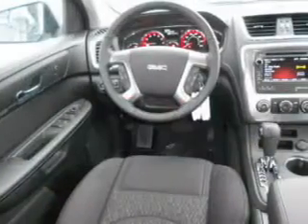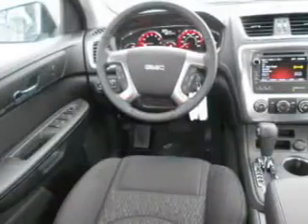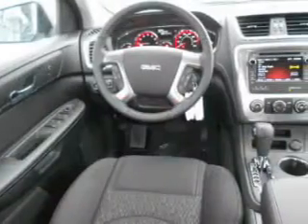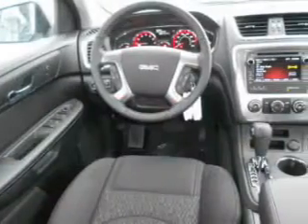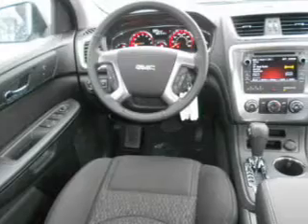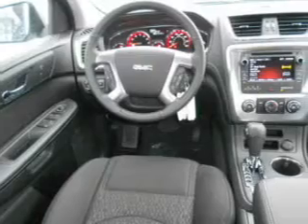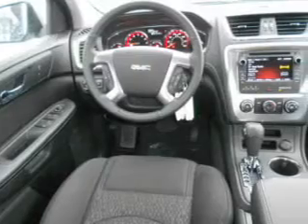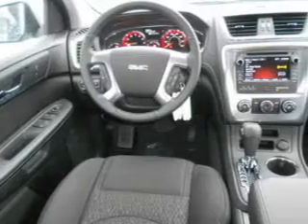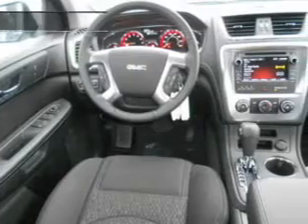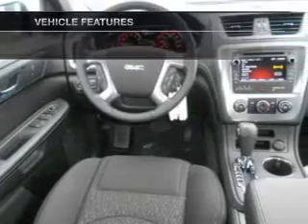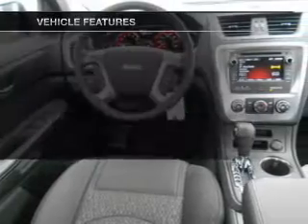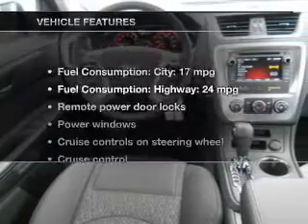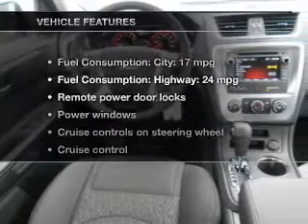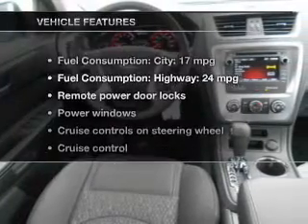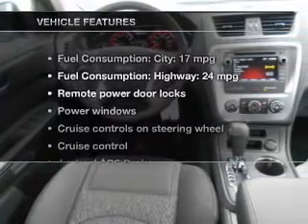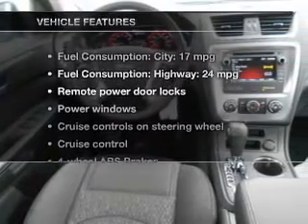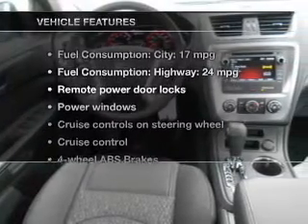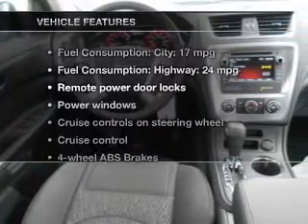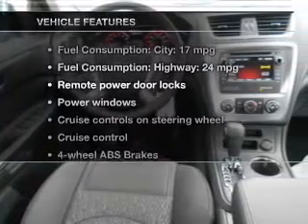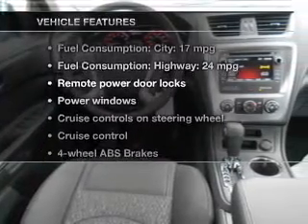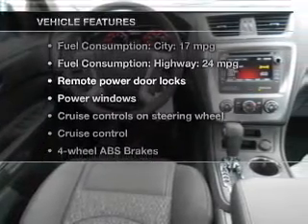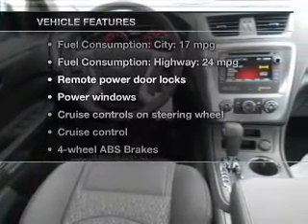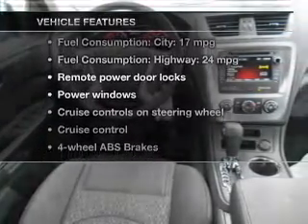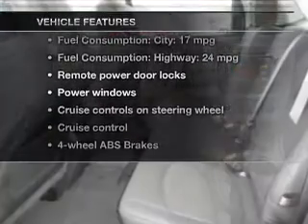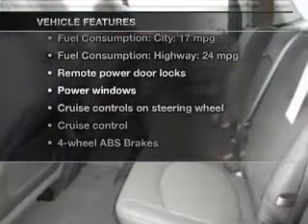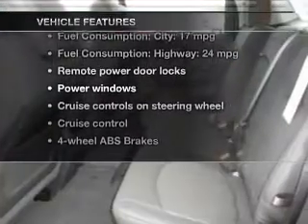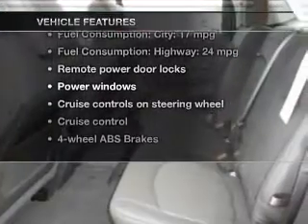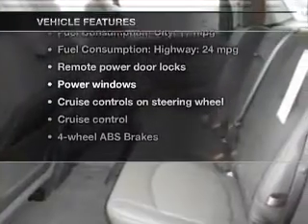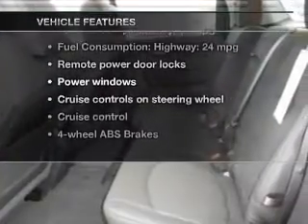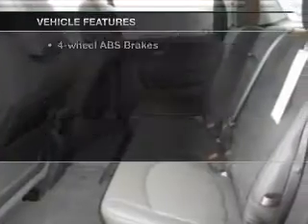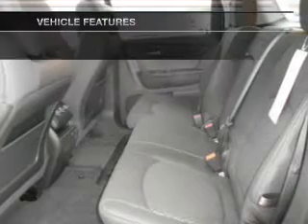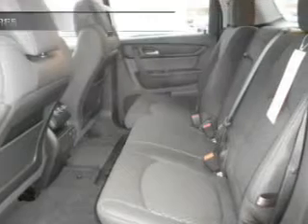Pamper yourself with memory settings. And with these notable features, you won't want to miss out on the opportunity to own this amazing ride.